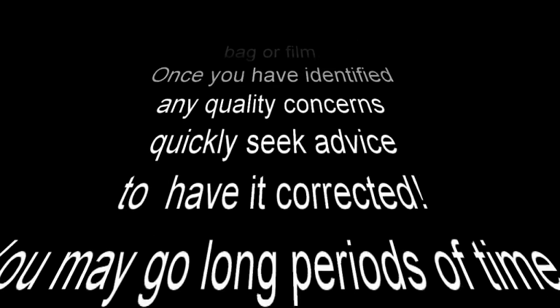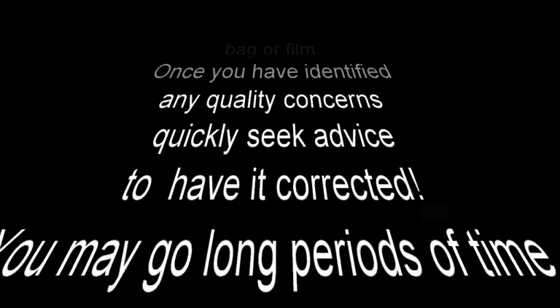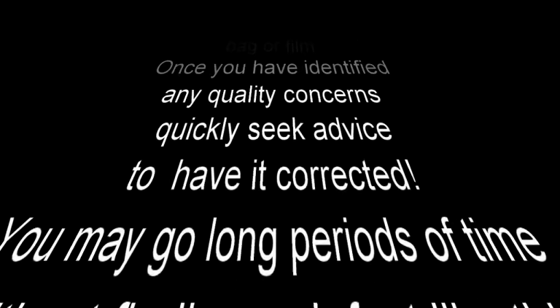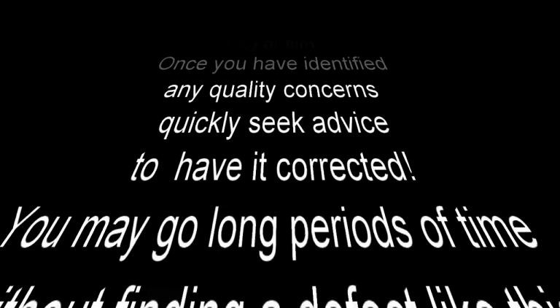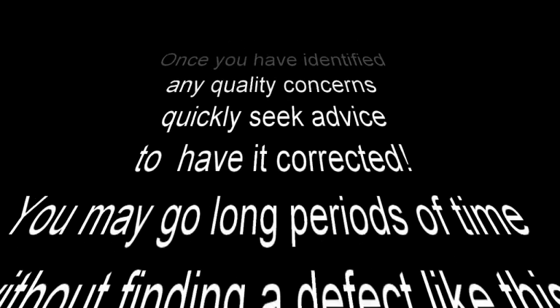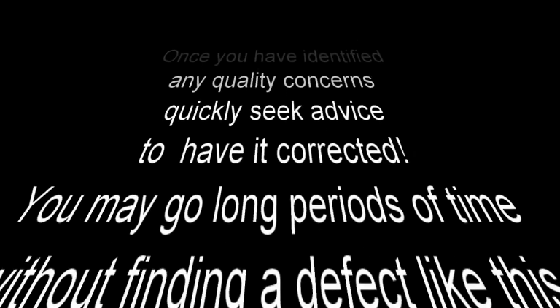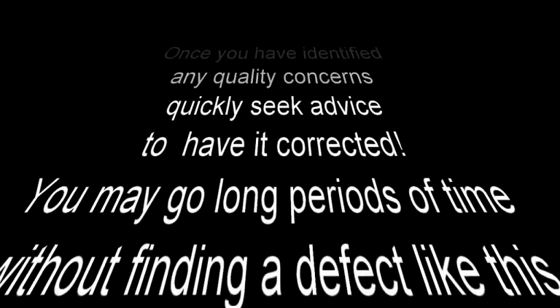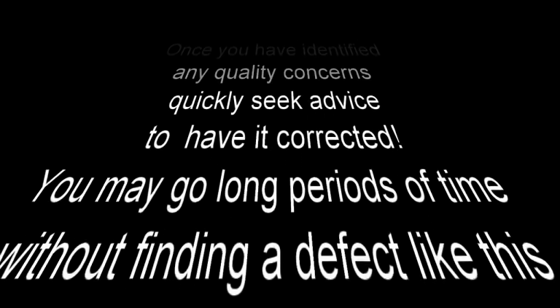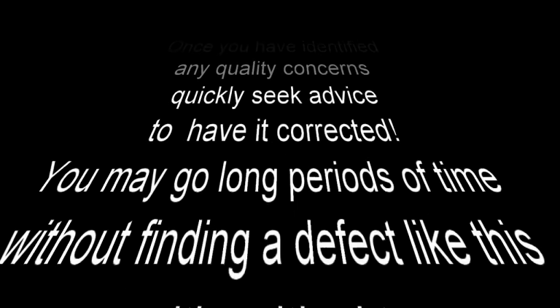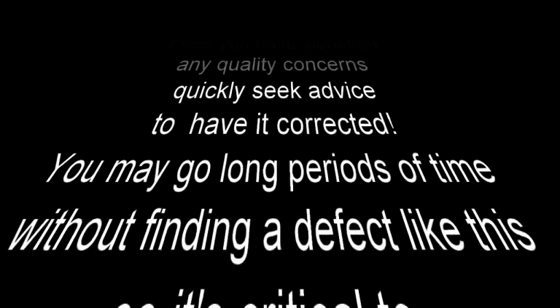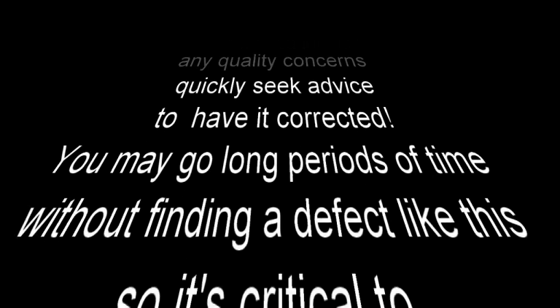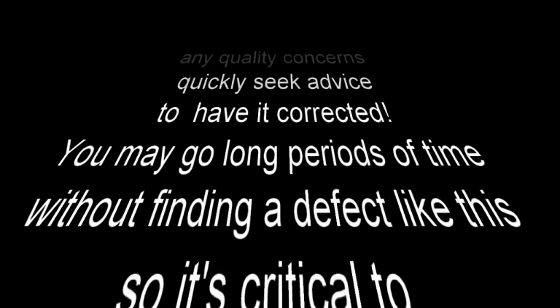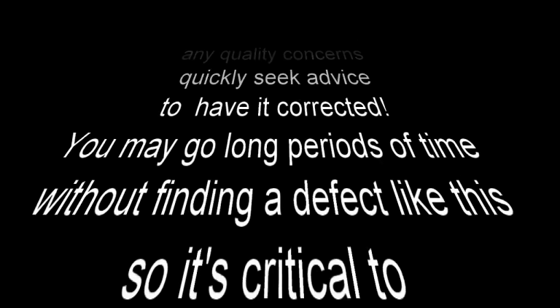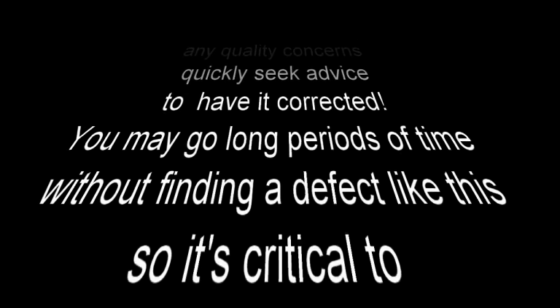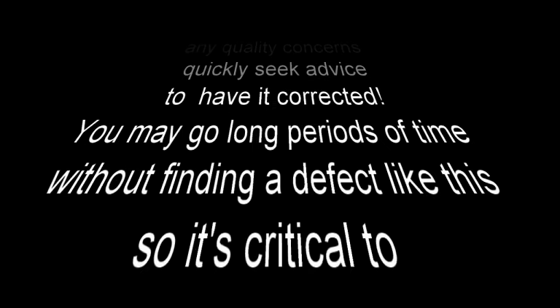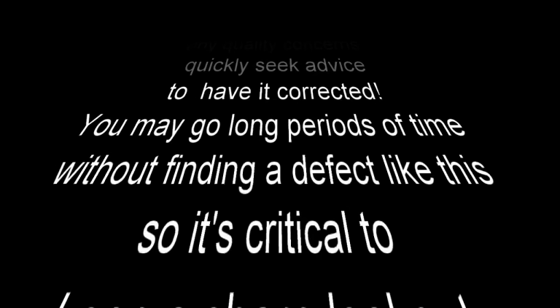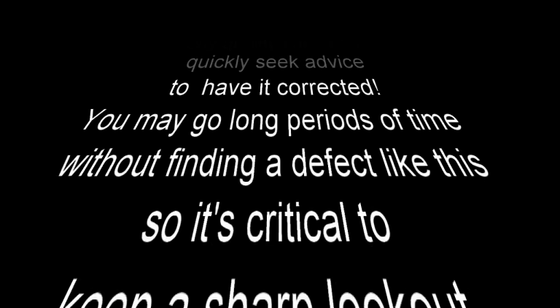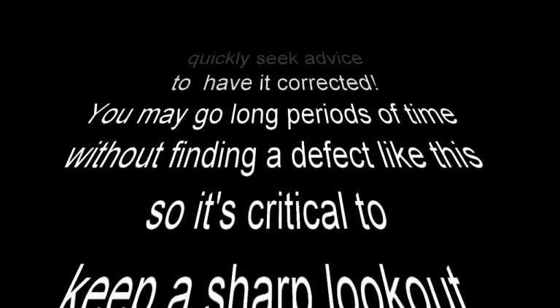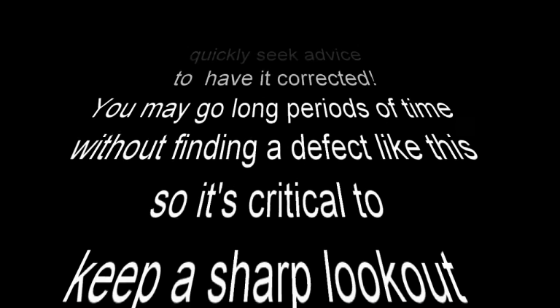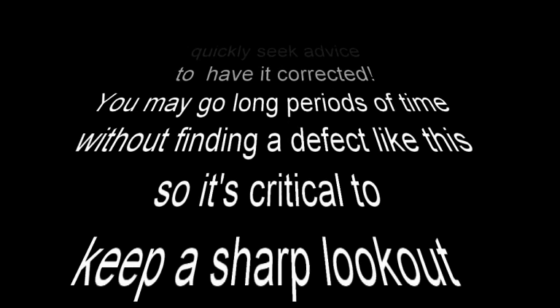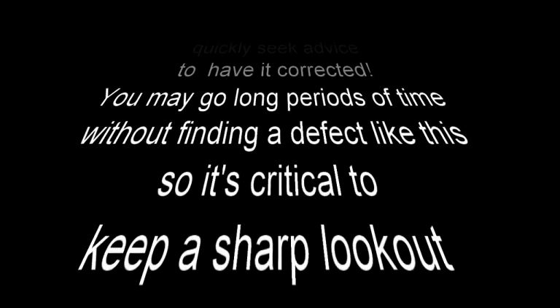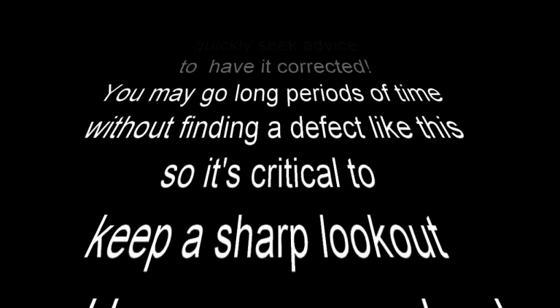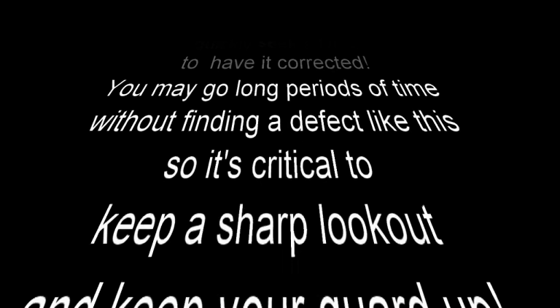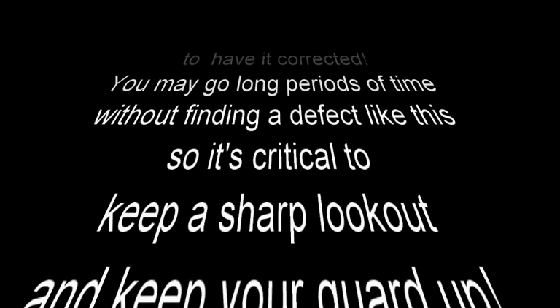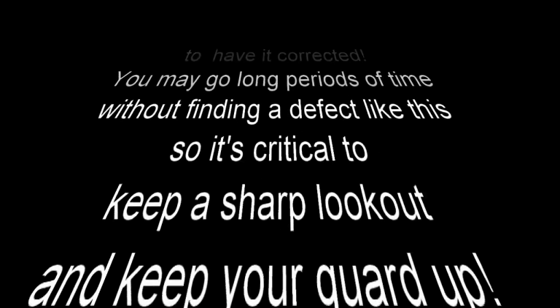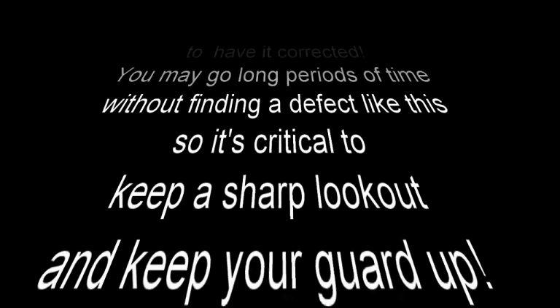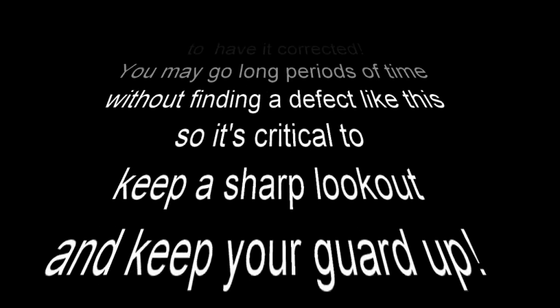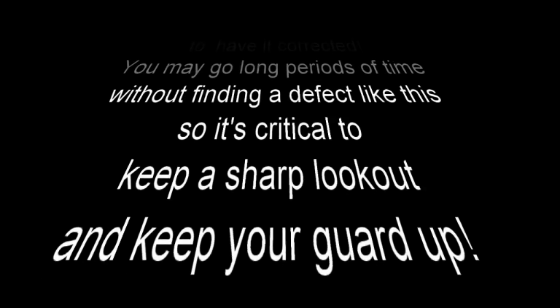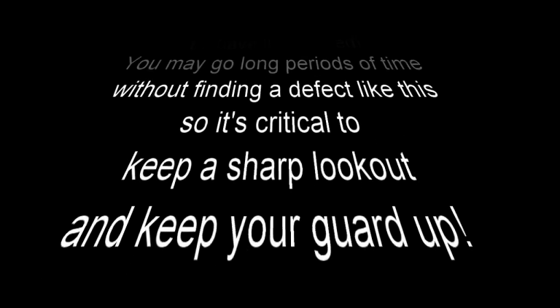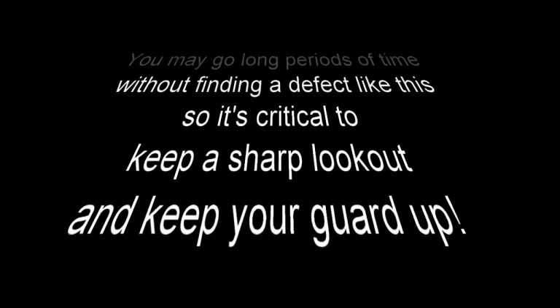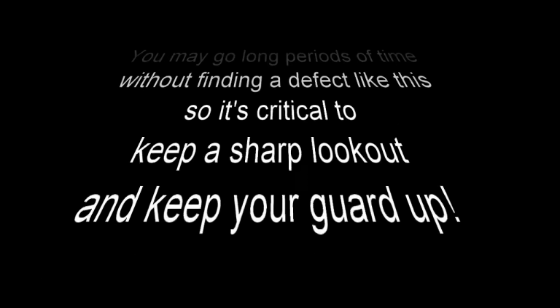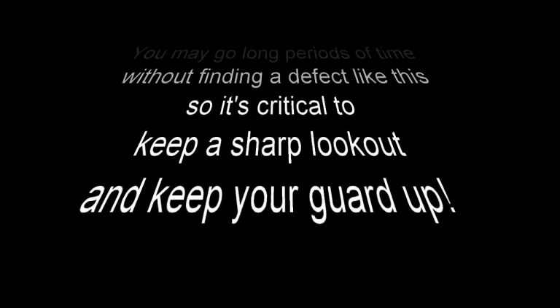You may go long periods of time without finding a defect like this, so it's critical to keep a sharp lookout and keep your guard up. Thanks.